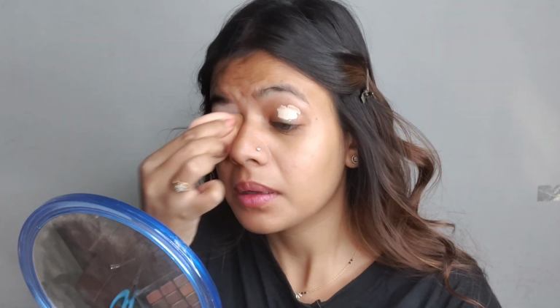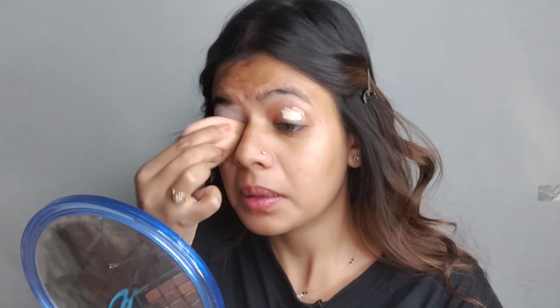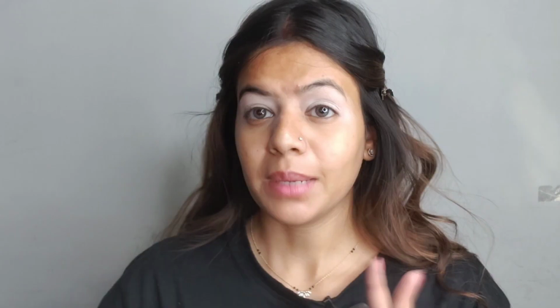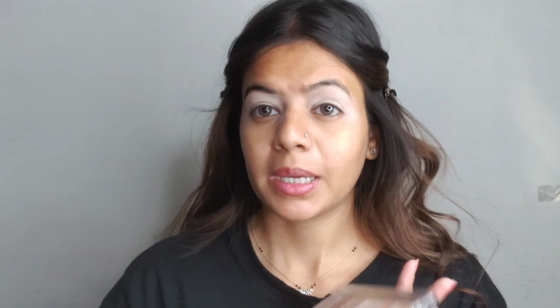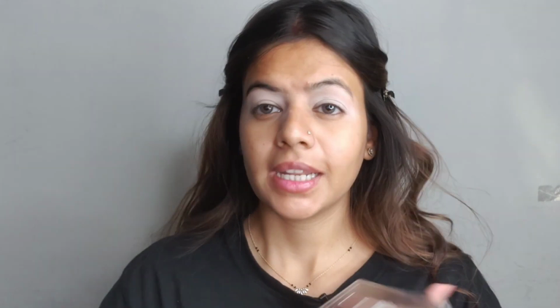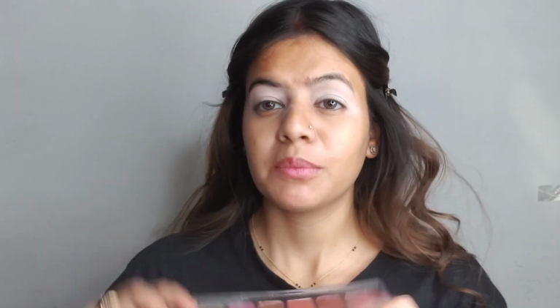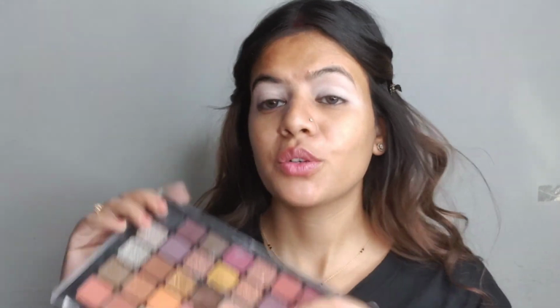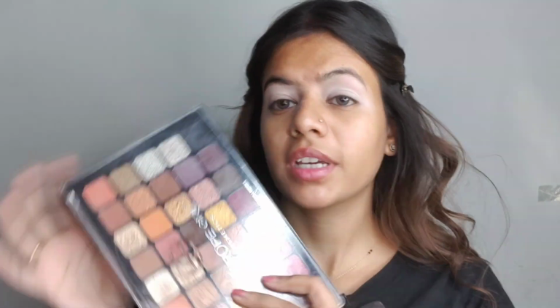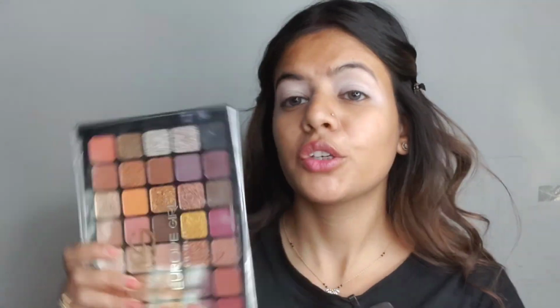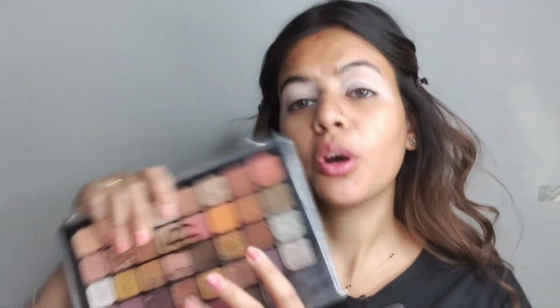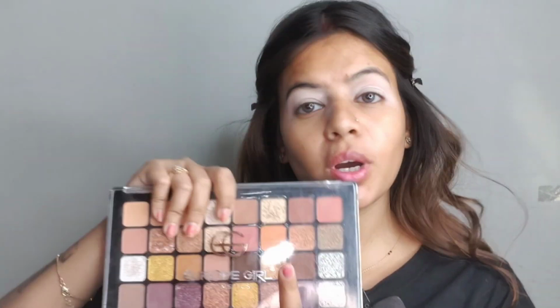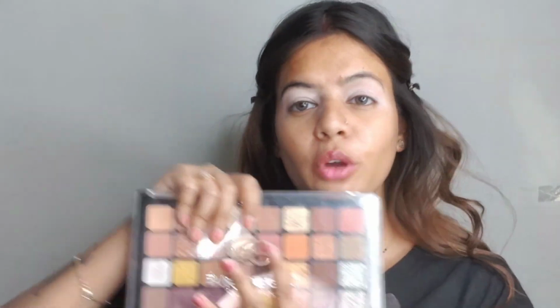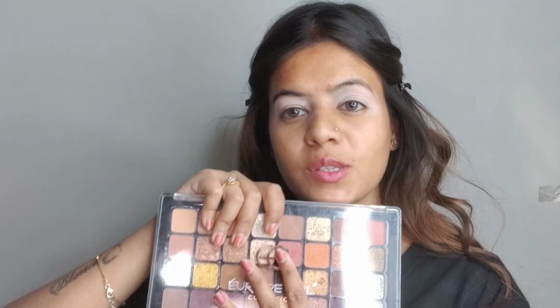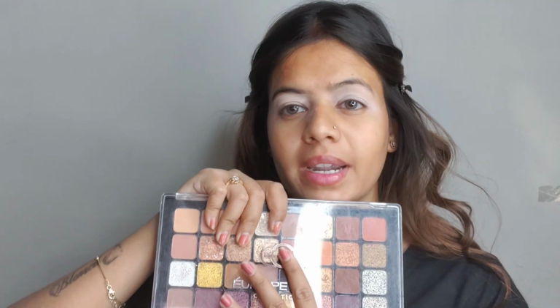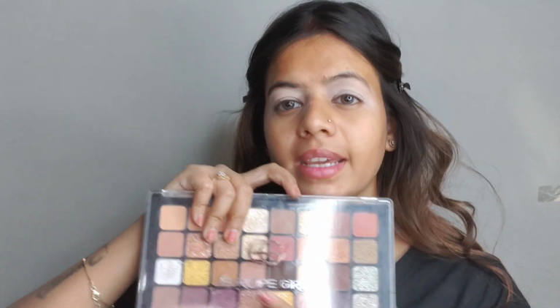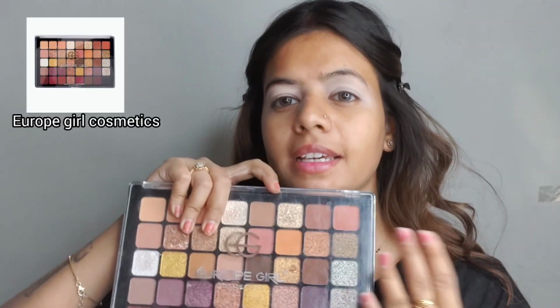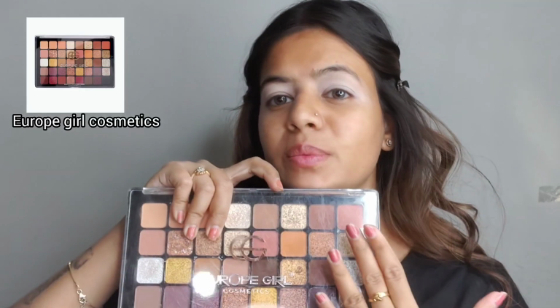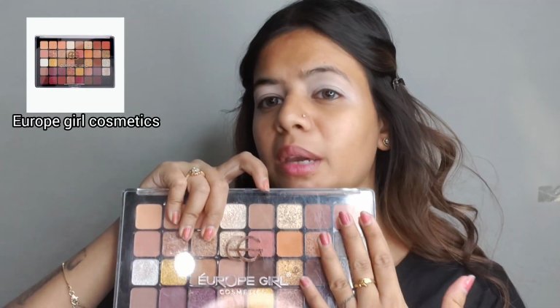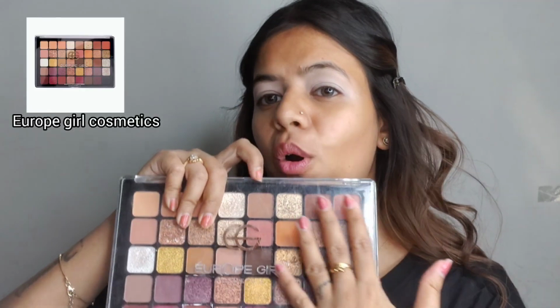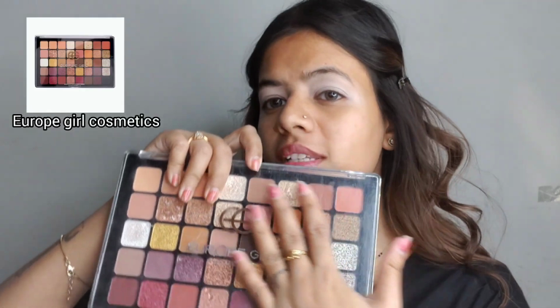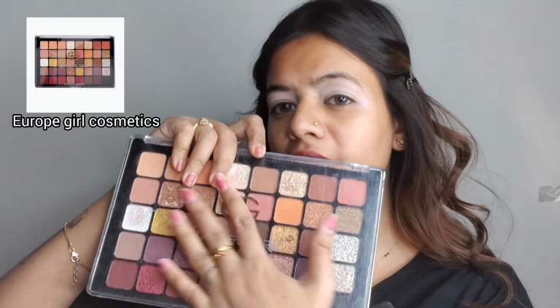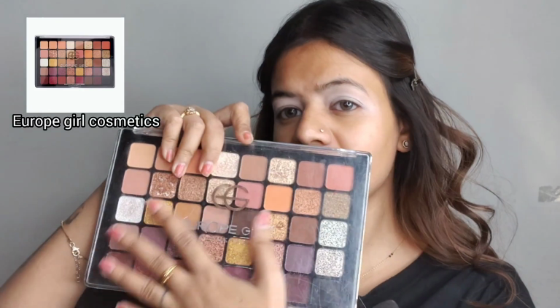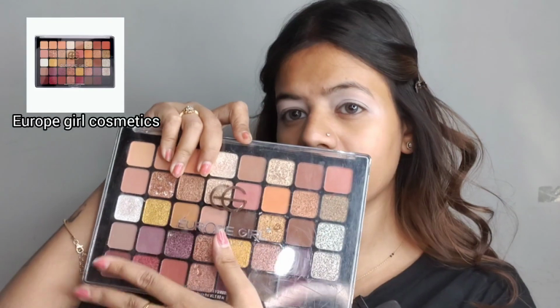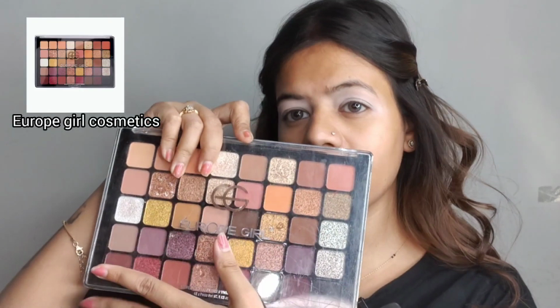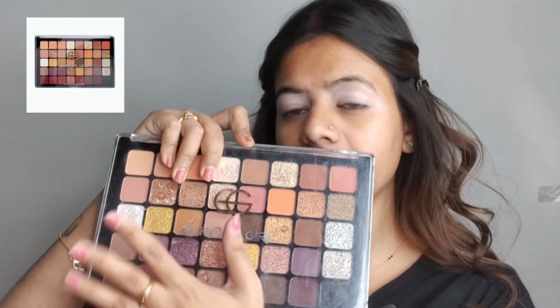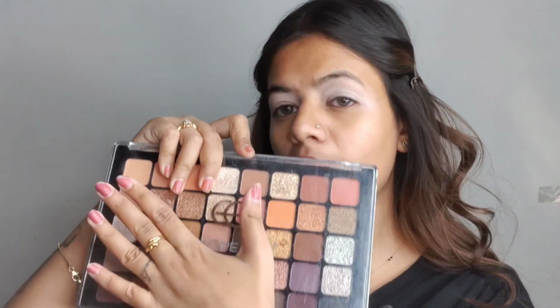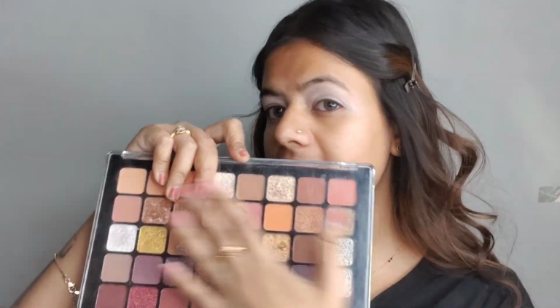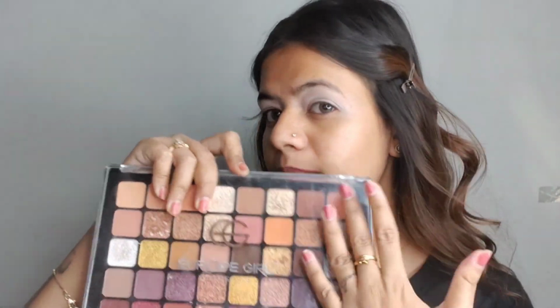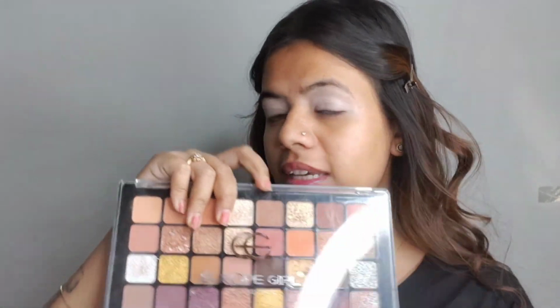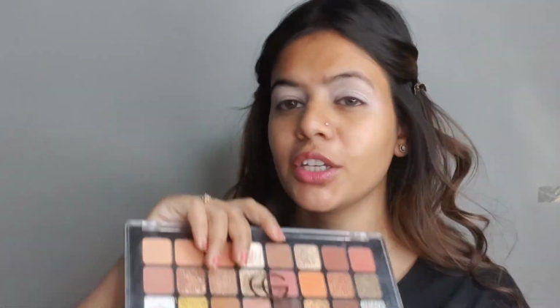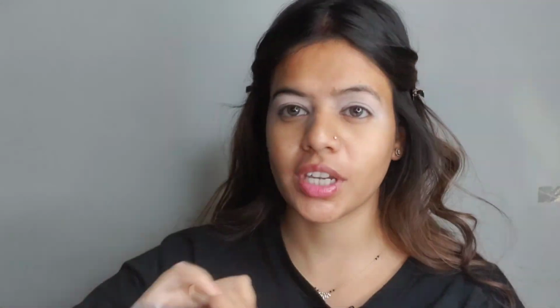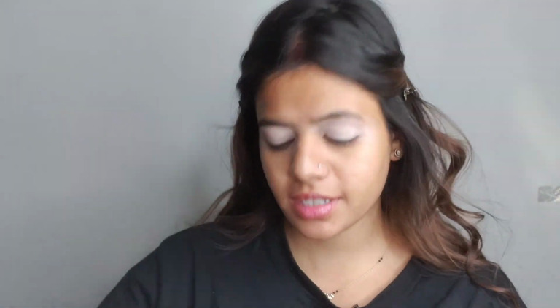For eye makeup, I am using Europe Girl Cosmetics. There are many shades and we will apply a few different shades.